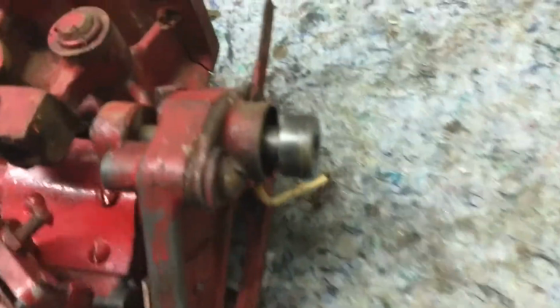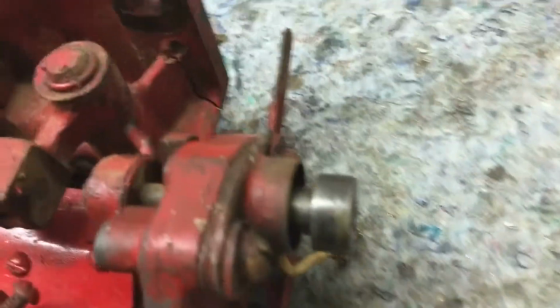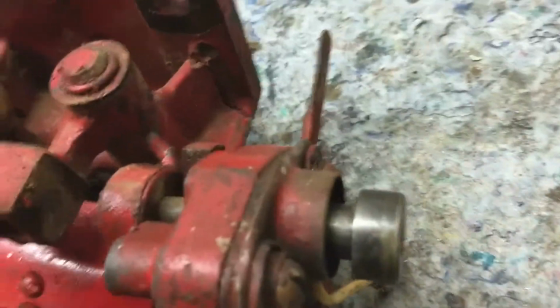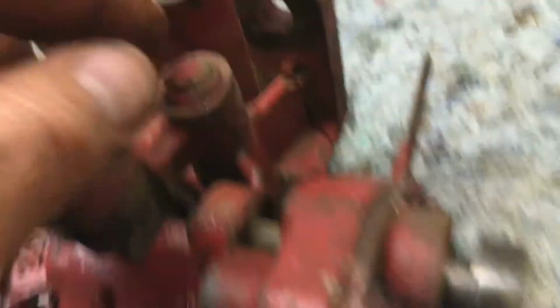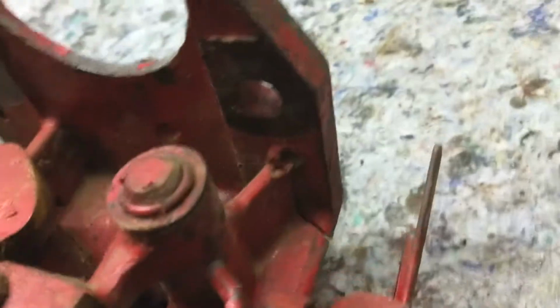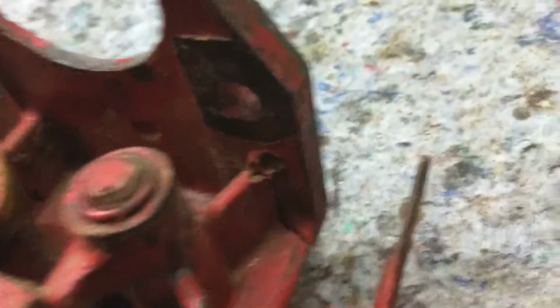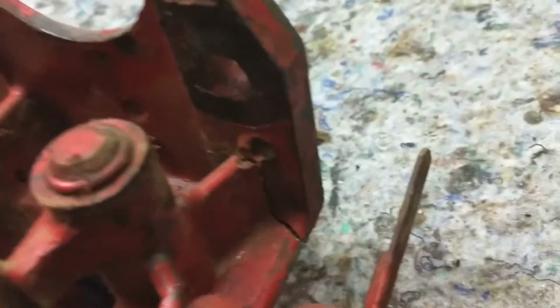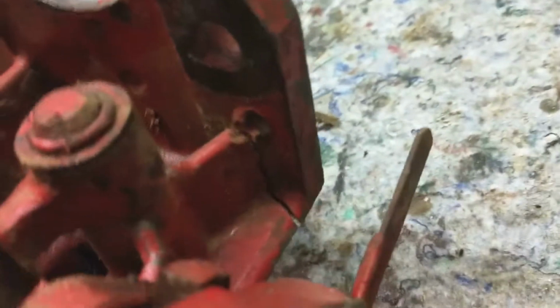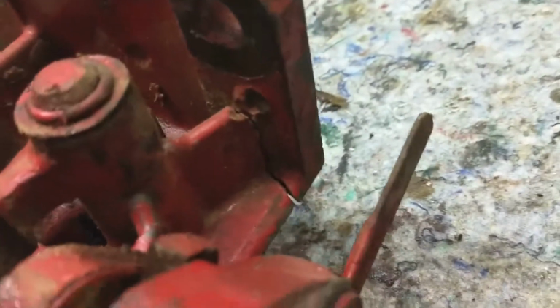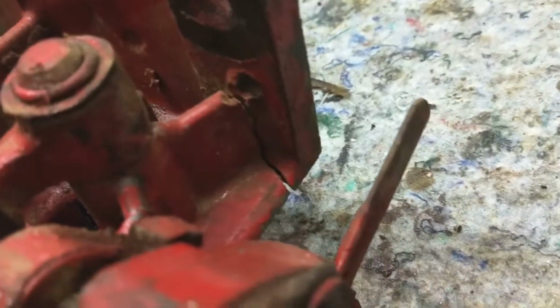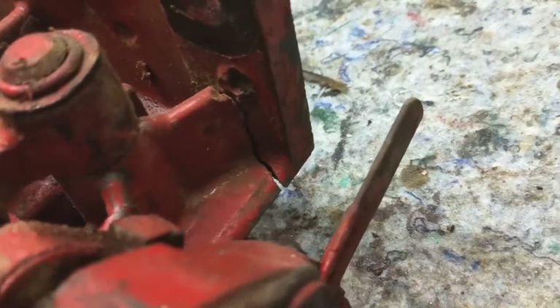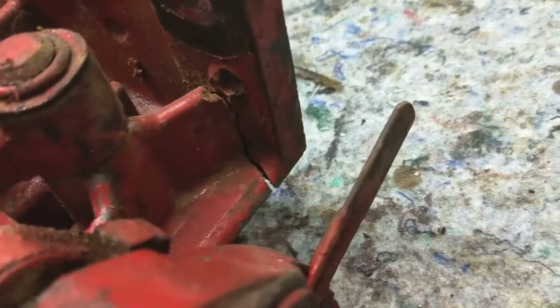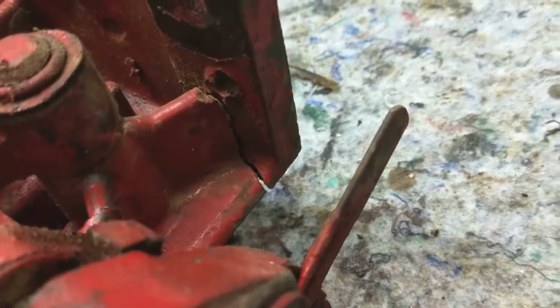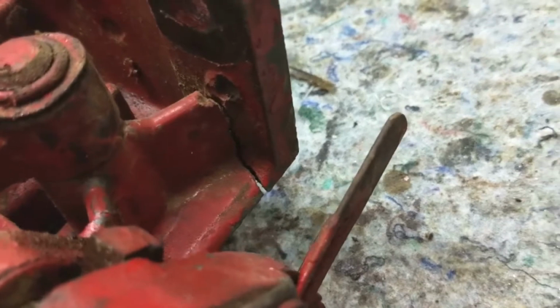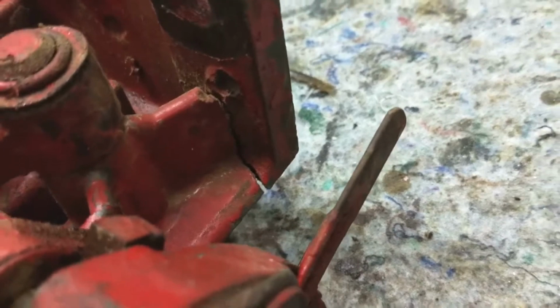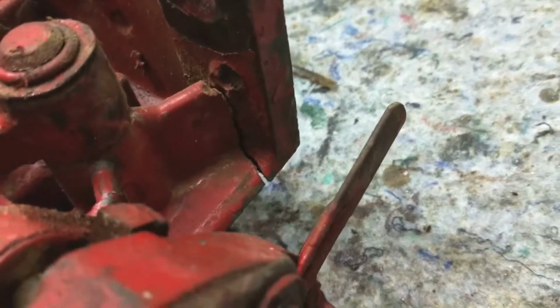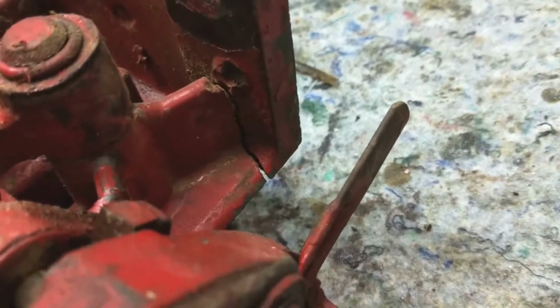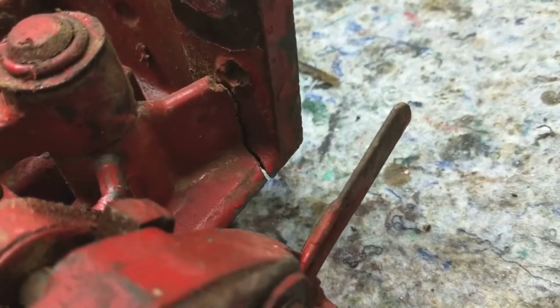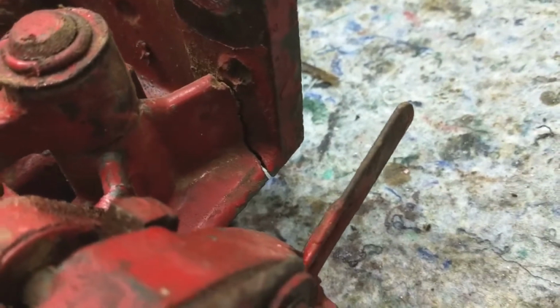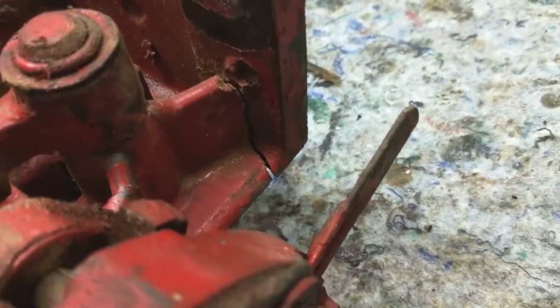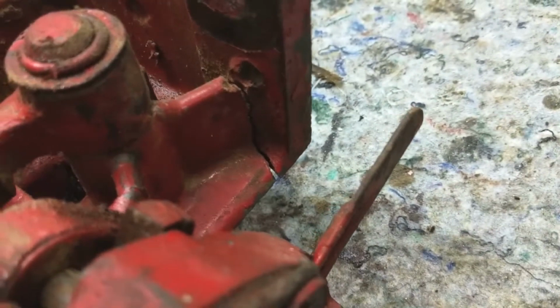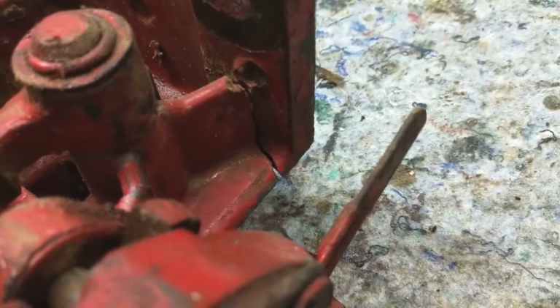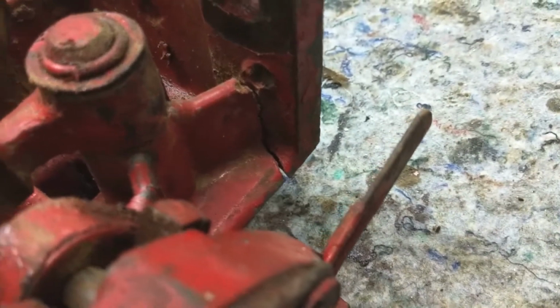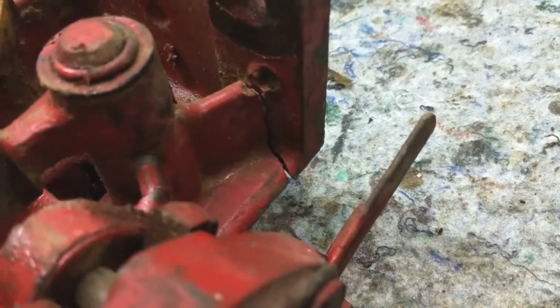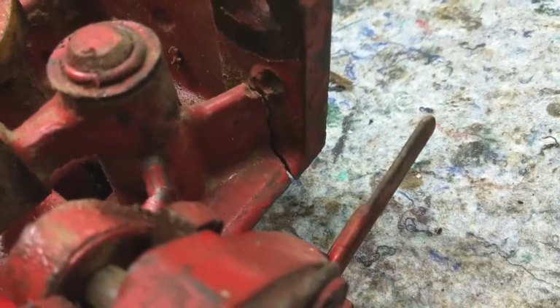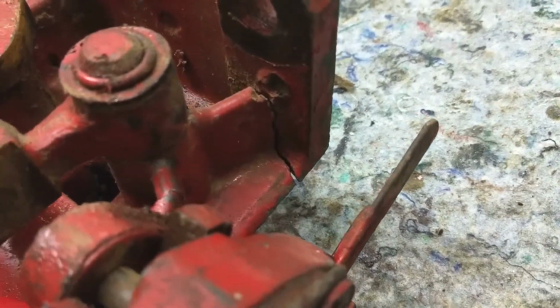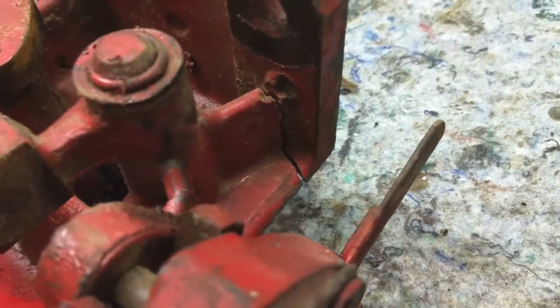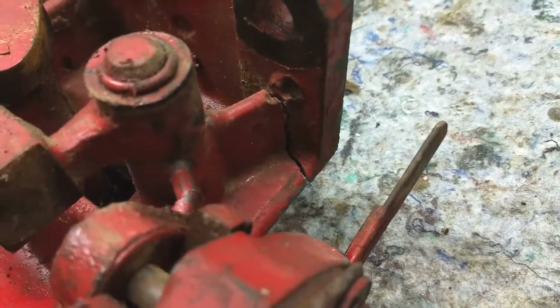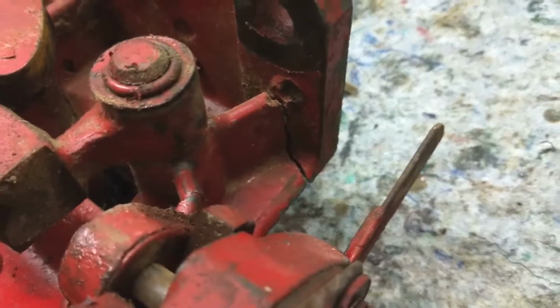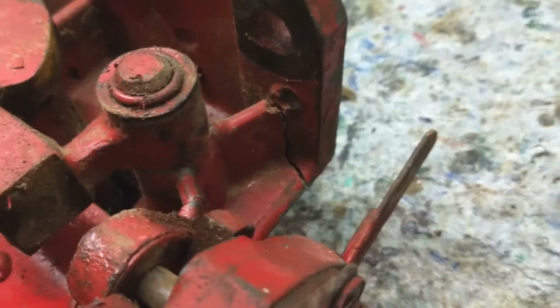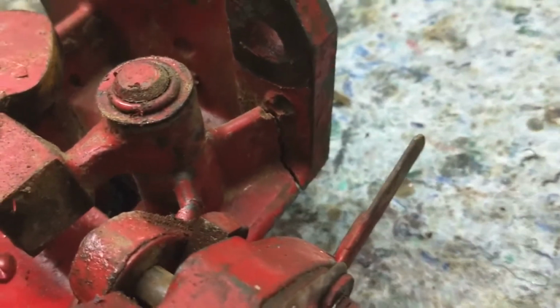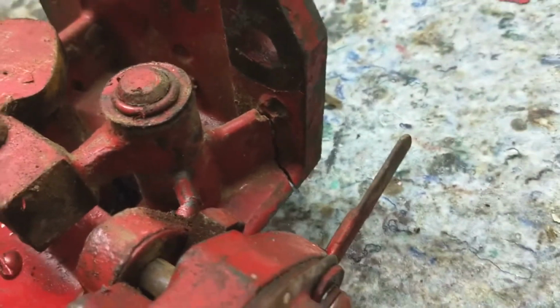I'm just now seeing this crack right here. I'll do something about that.